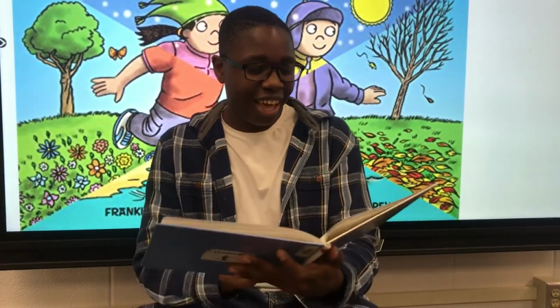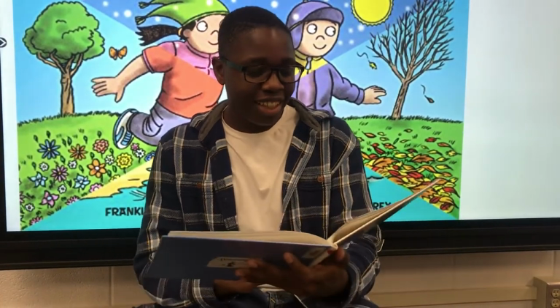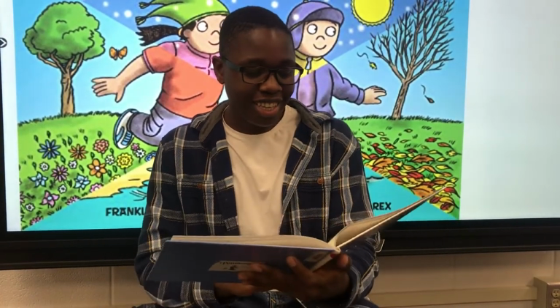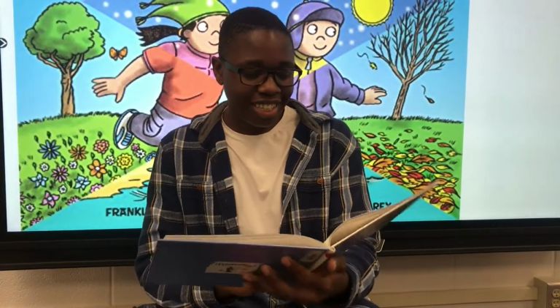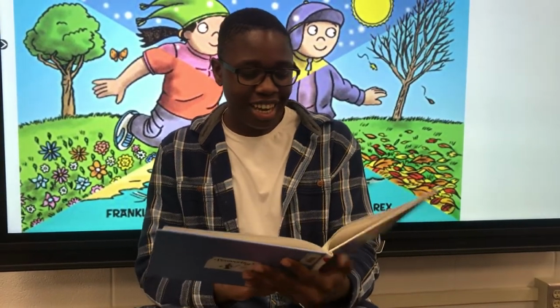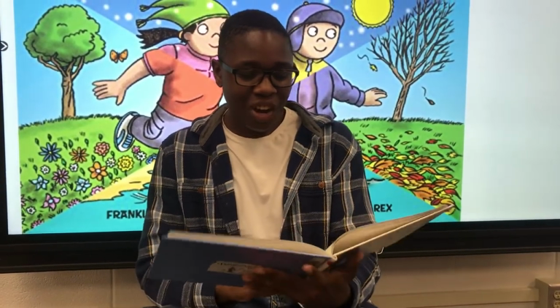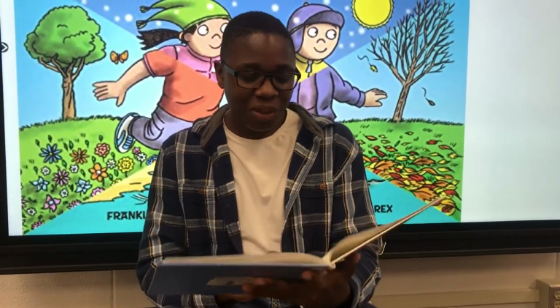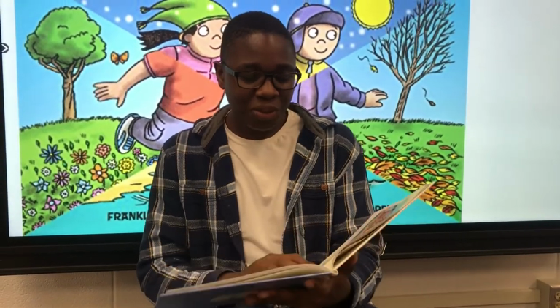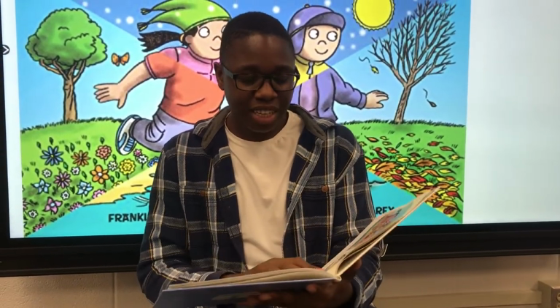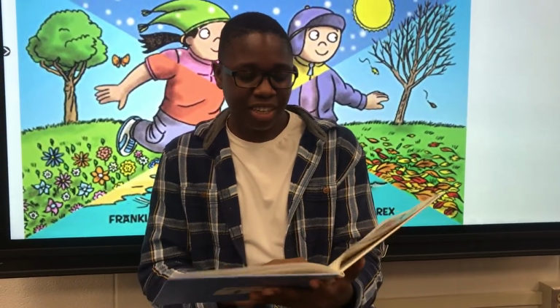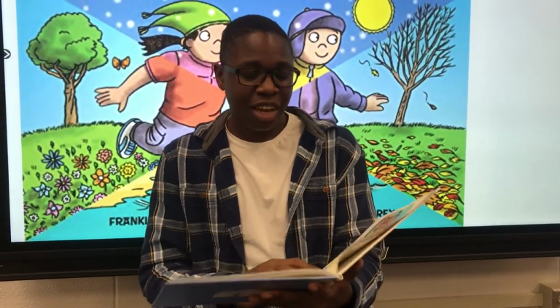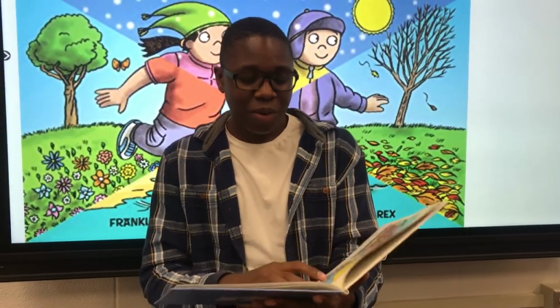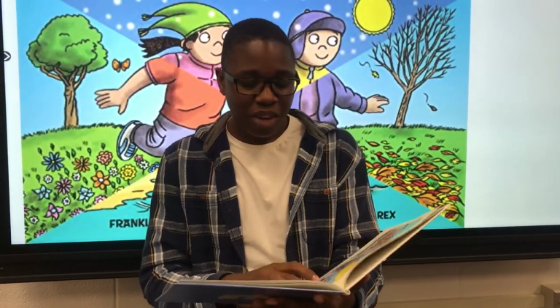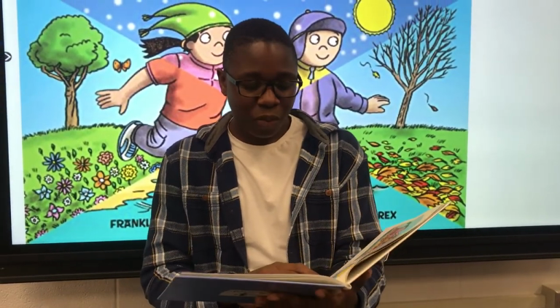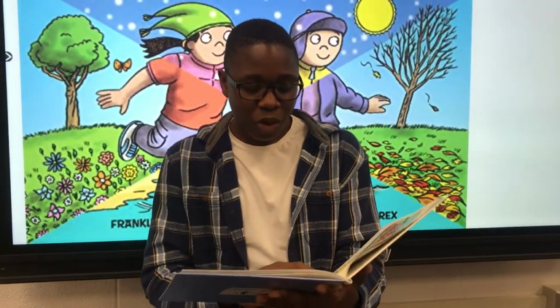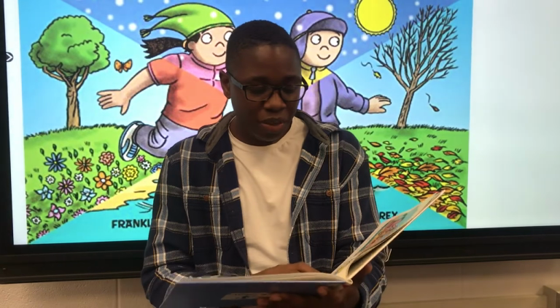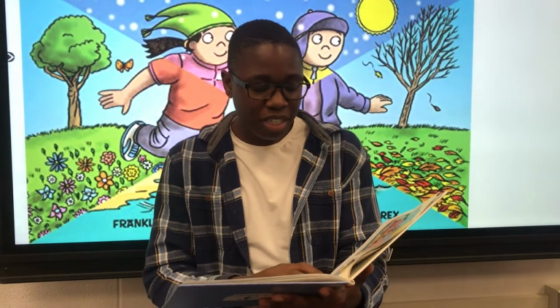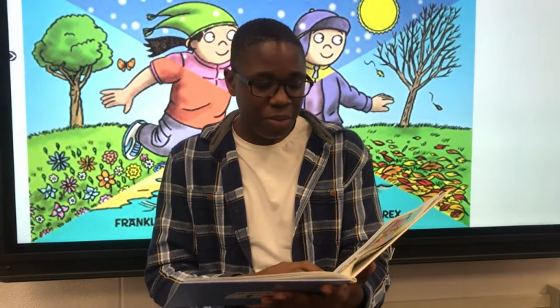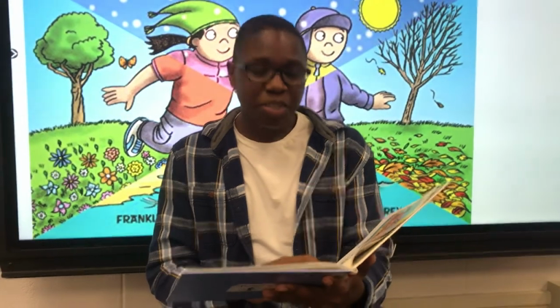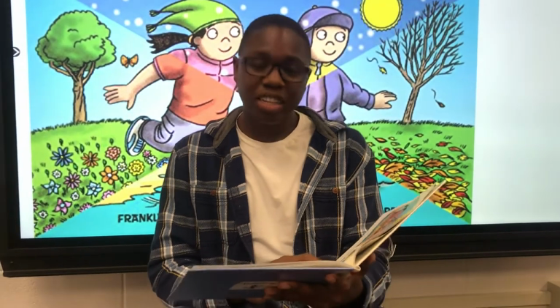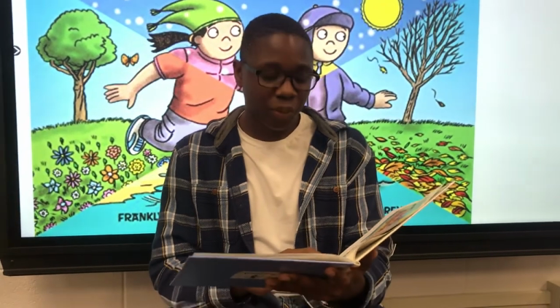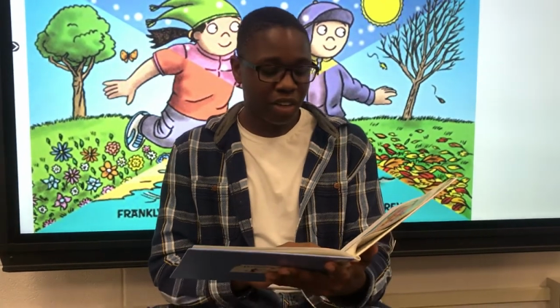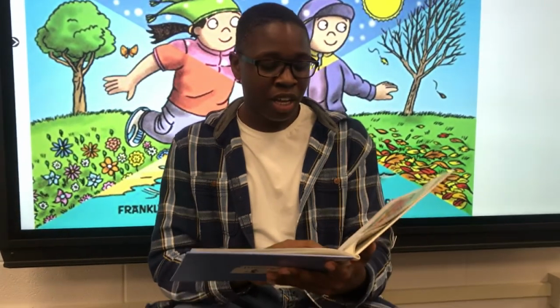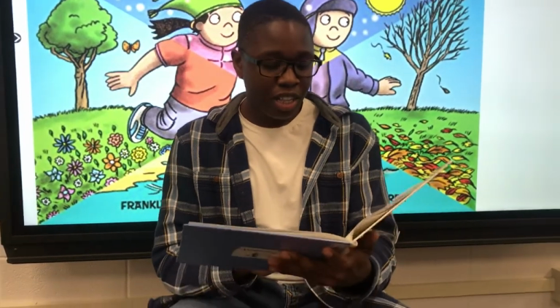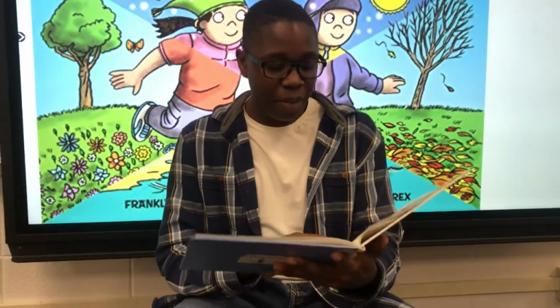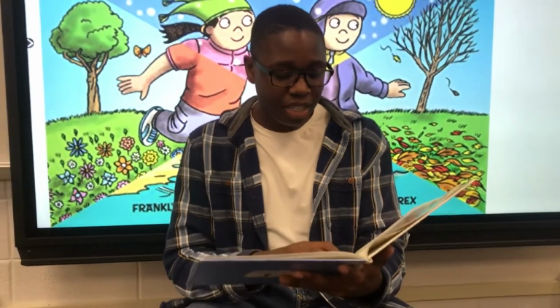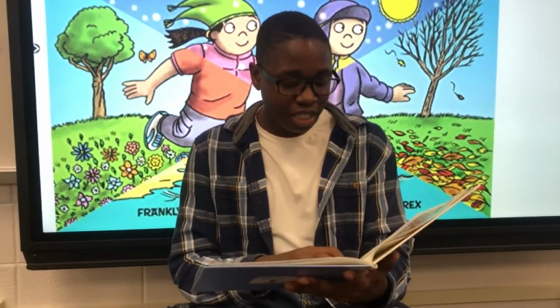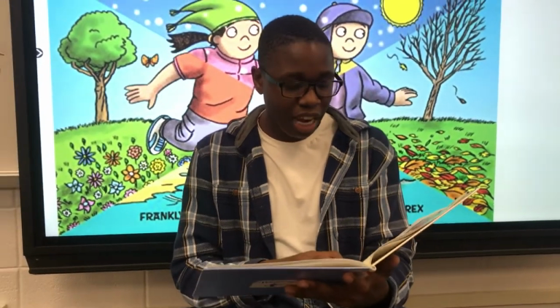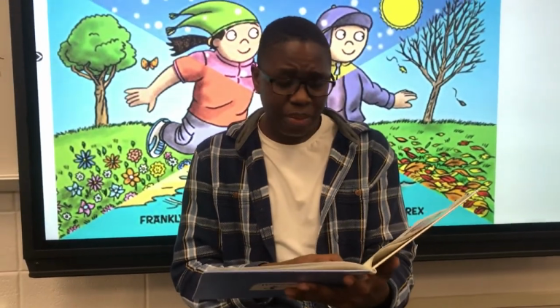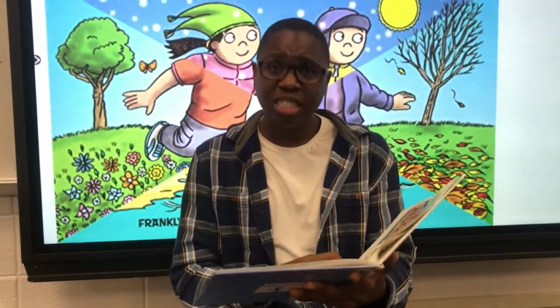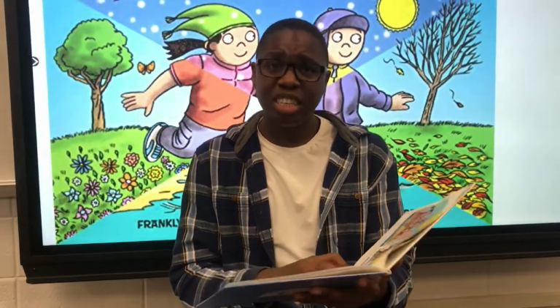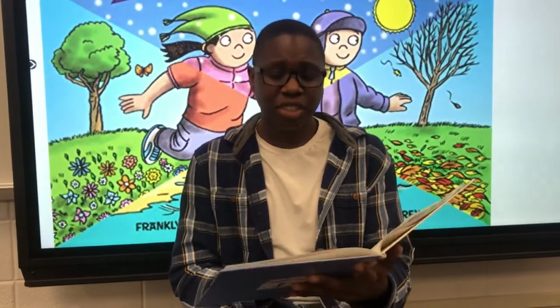The sun shines all through the year, but we are warmer in the summer than in the winter. The amount of sunshine makes the difference.